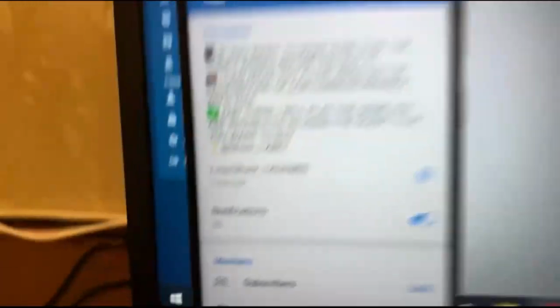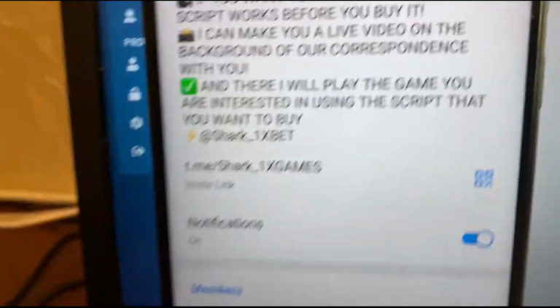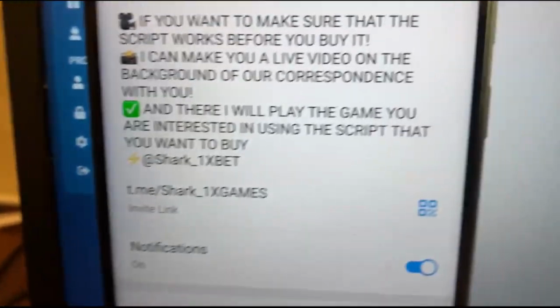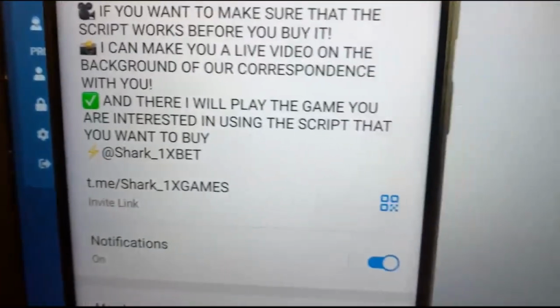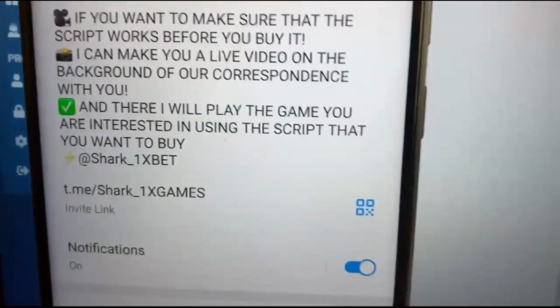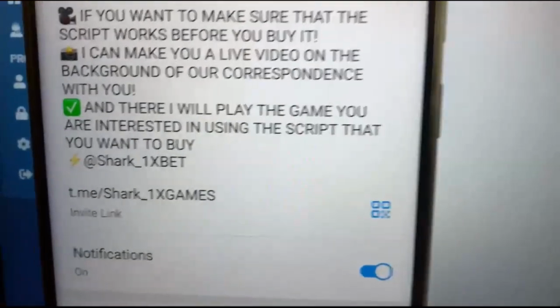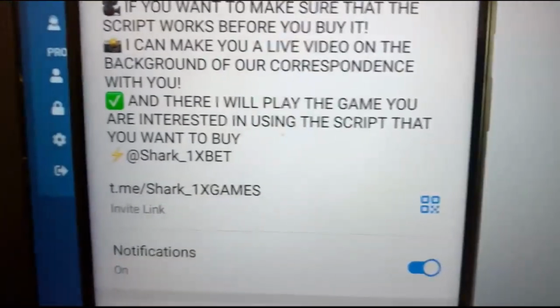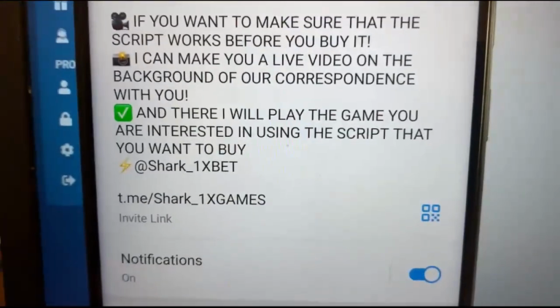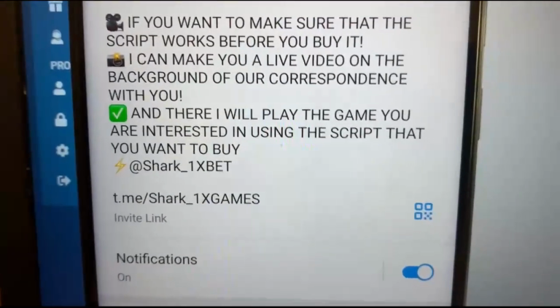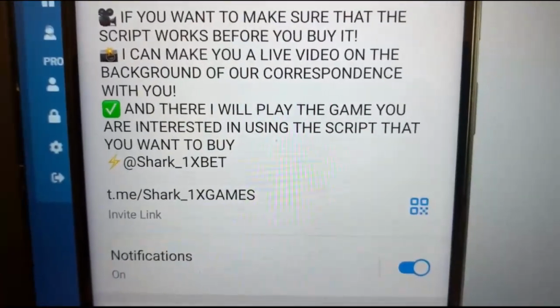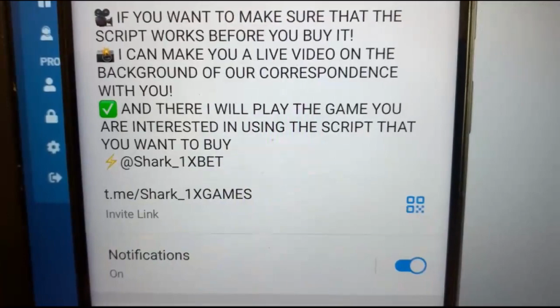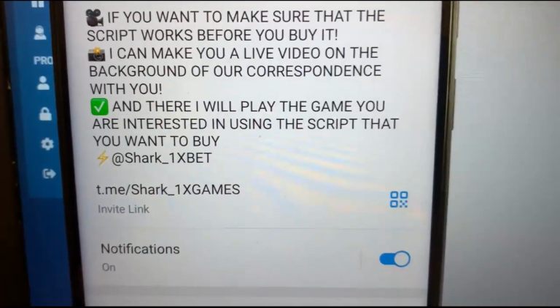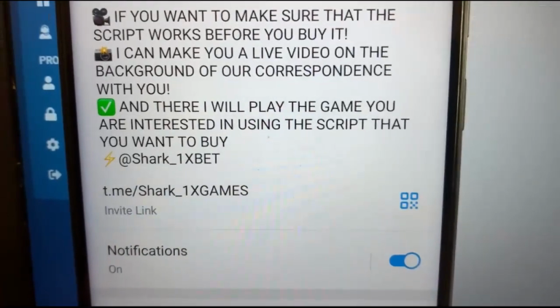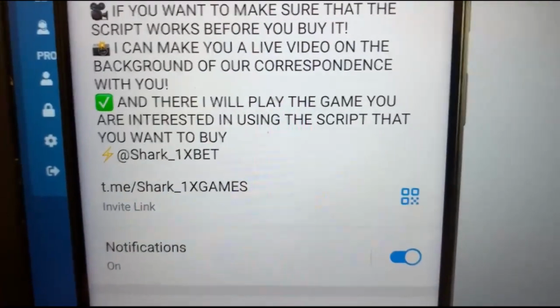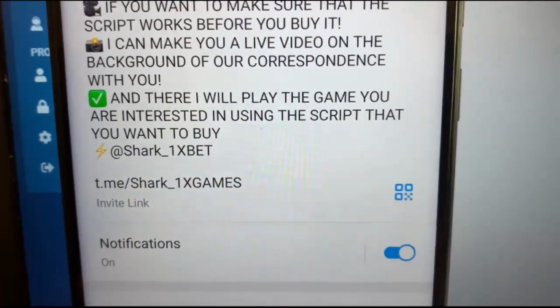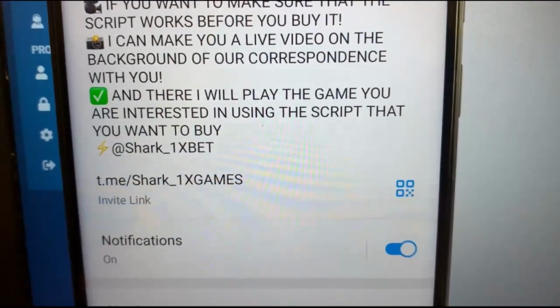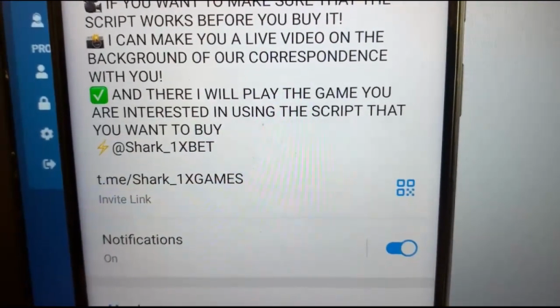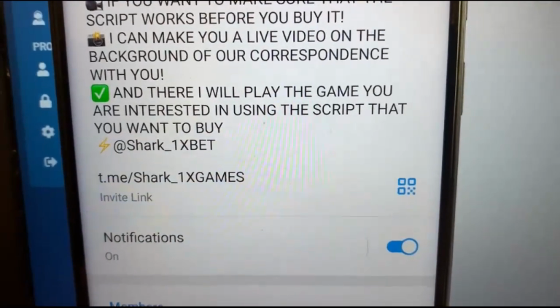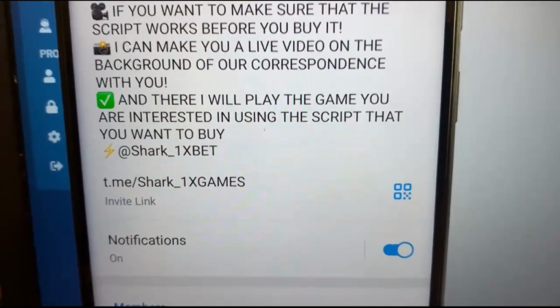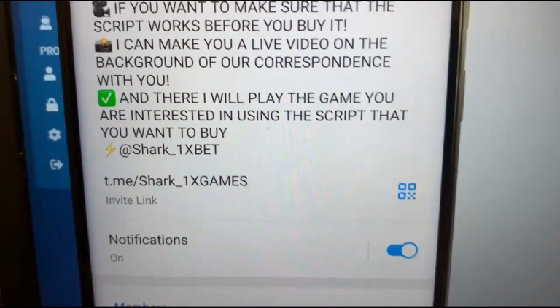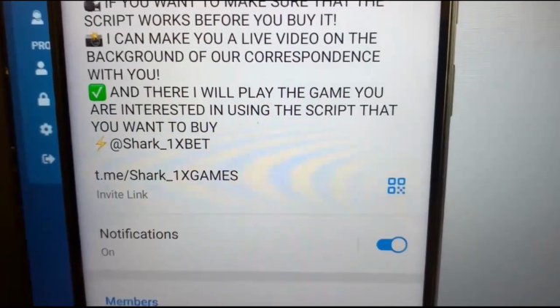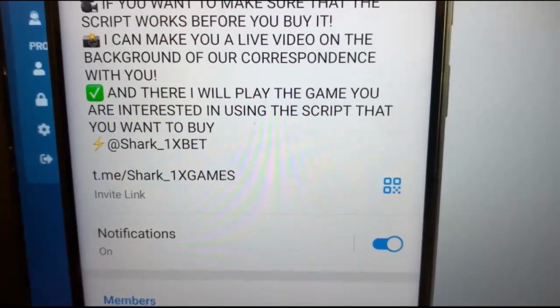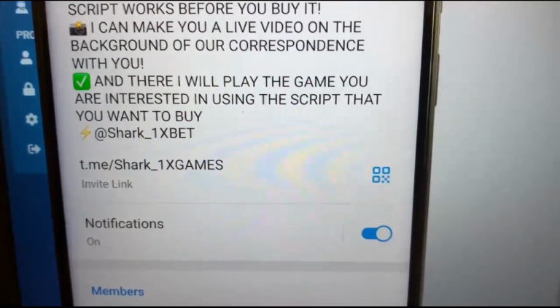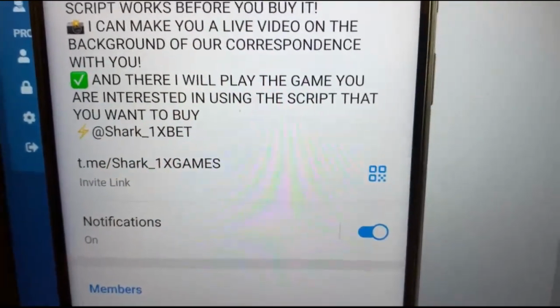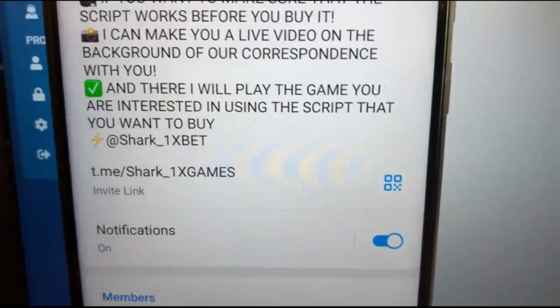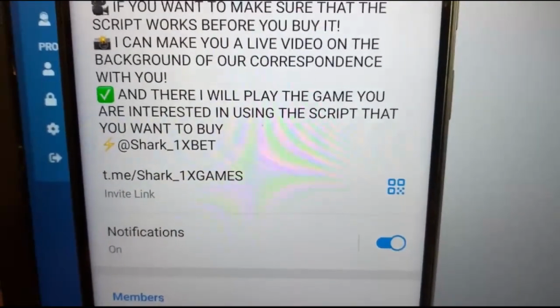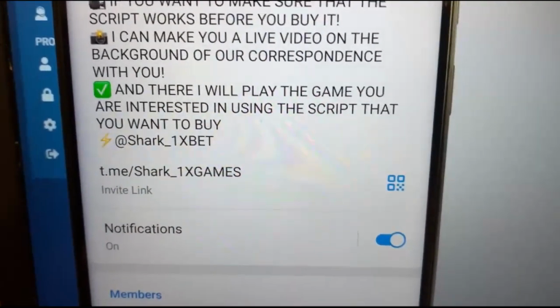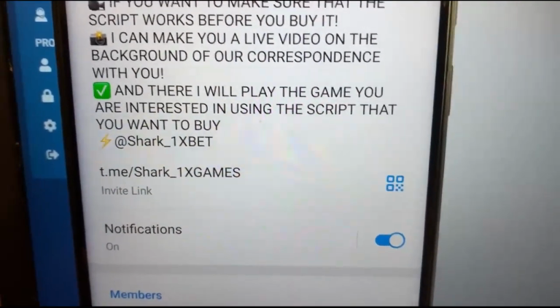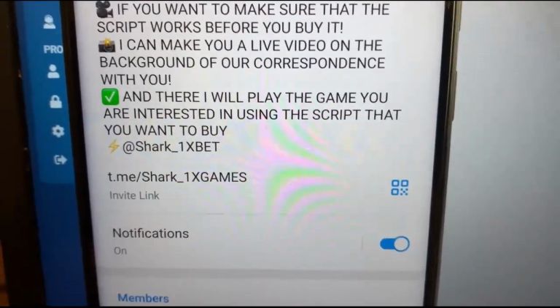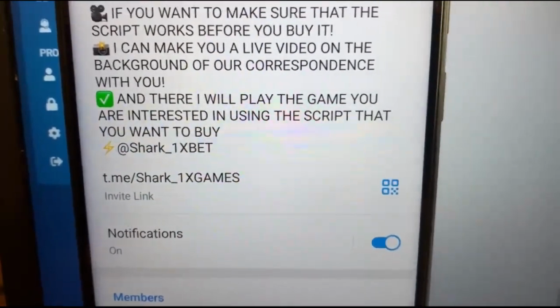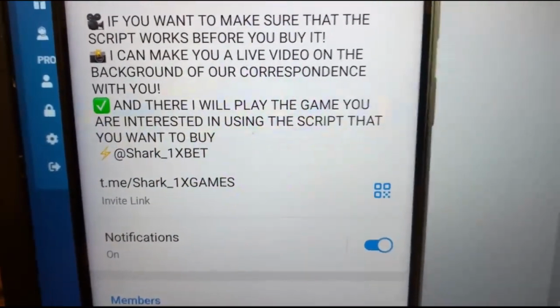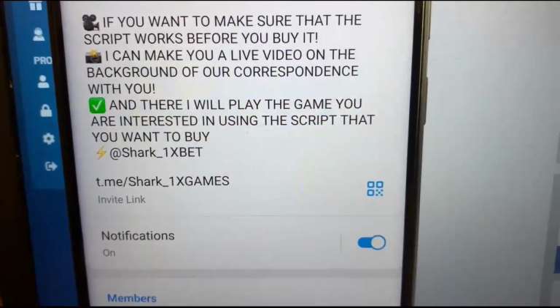My official Telegram channel guys. If you want this real working hack for 1xbet for Apple Fortune games.